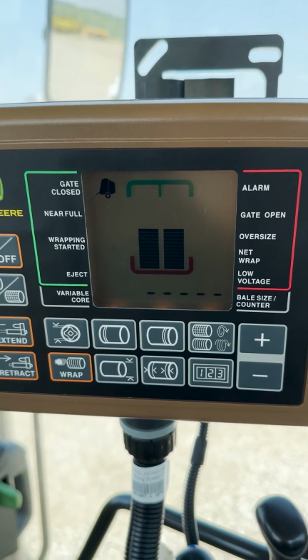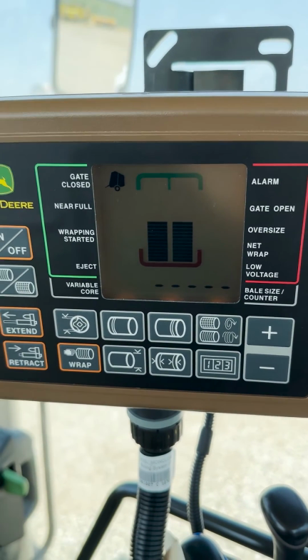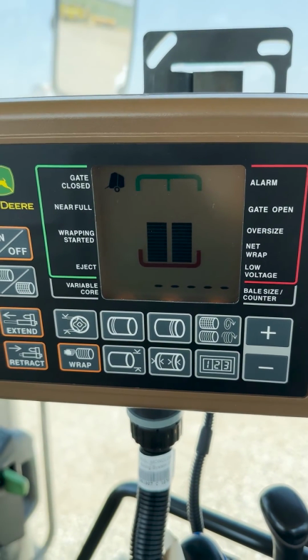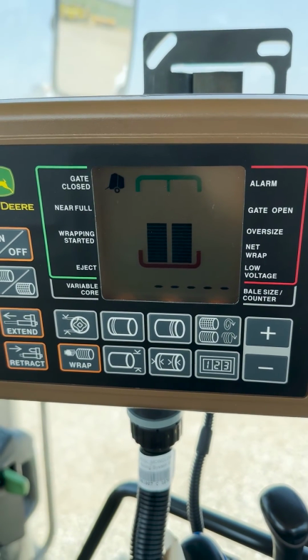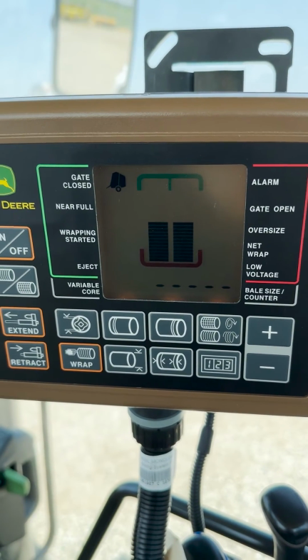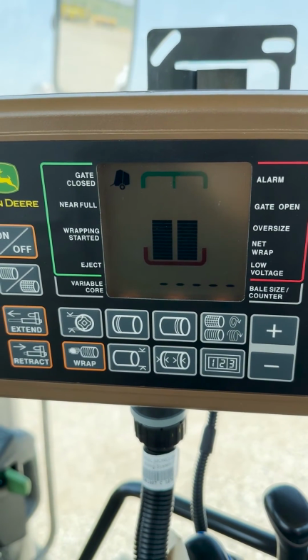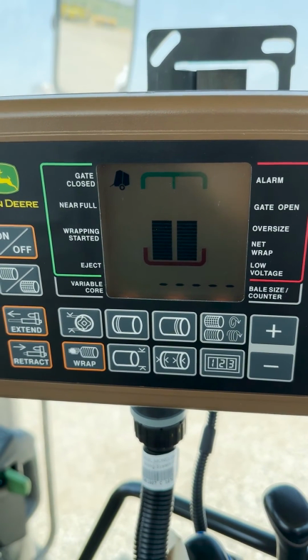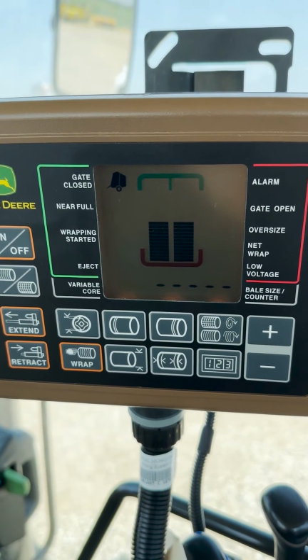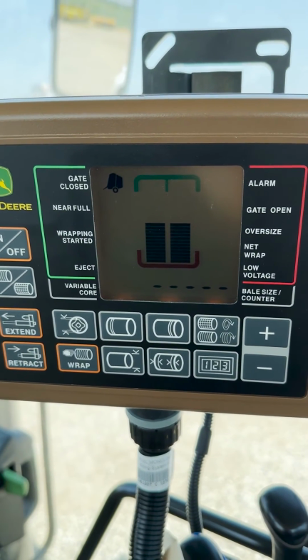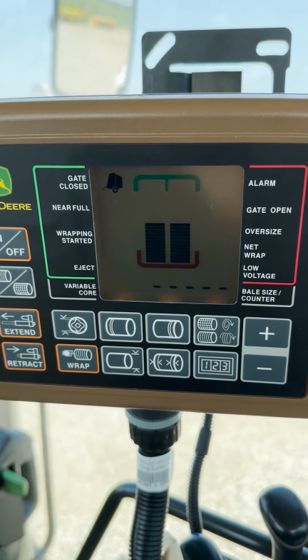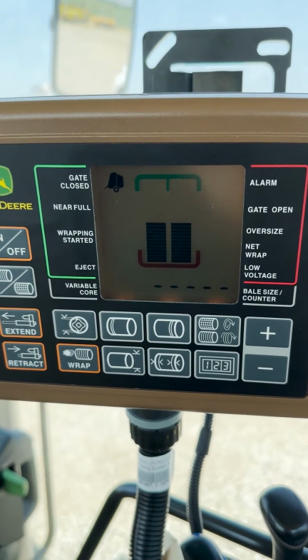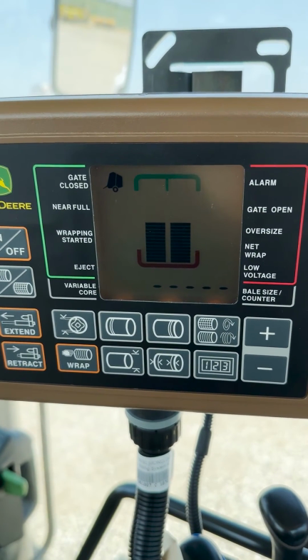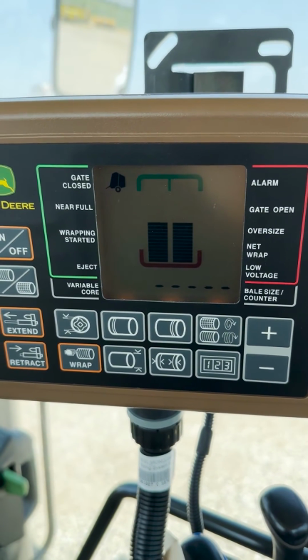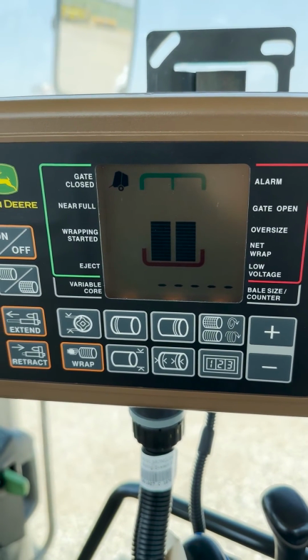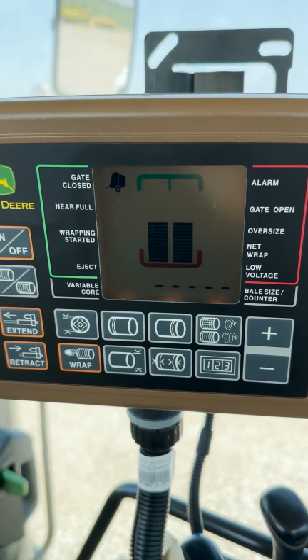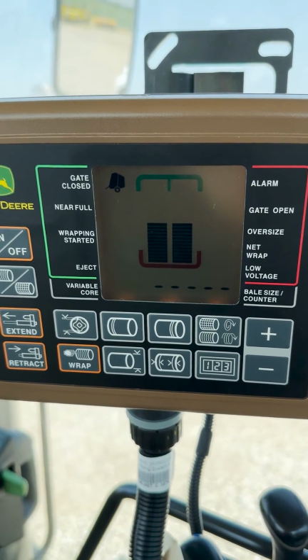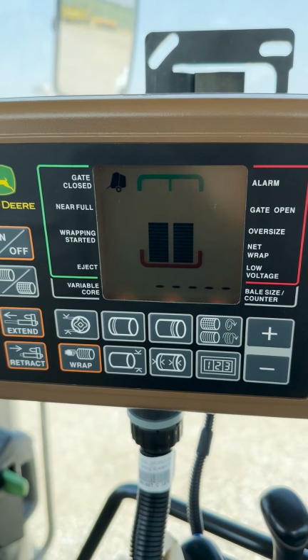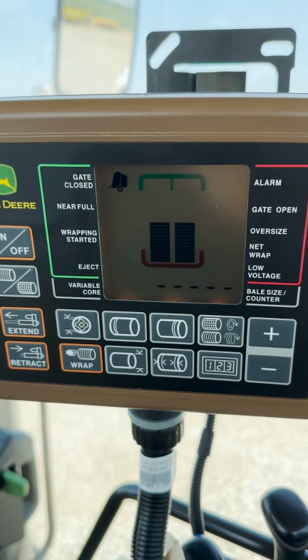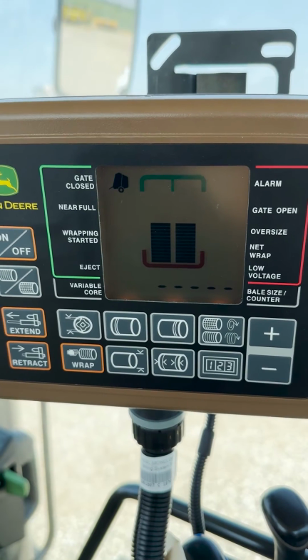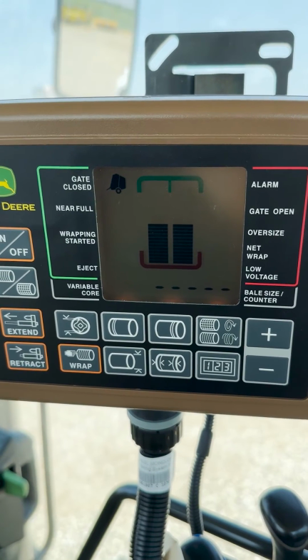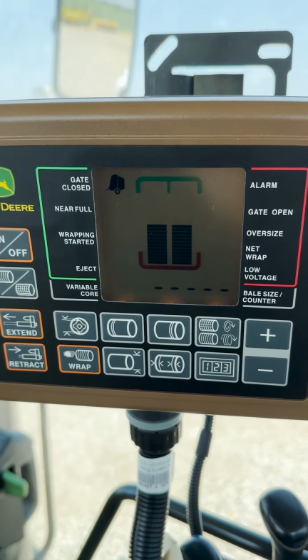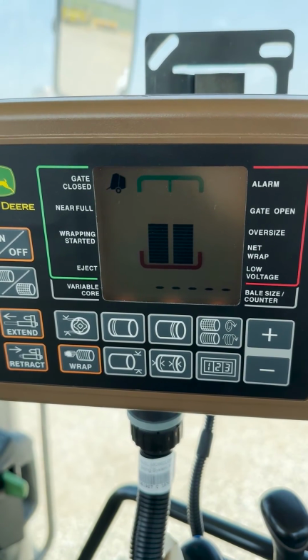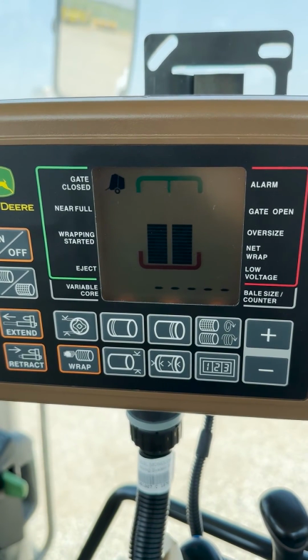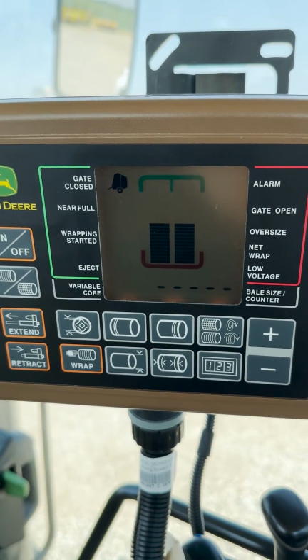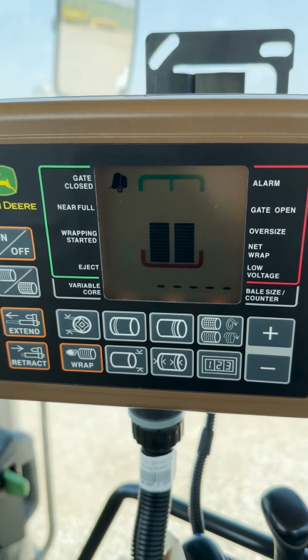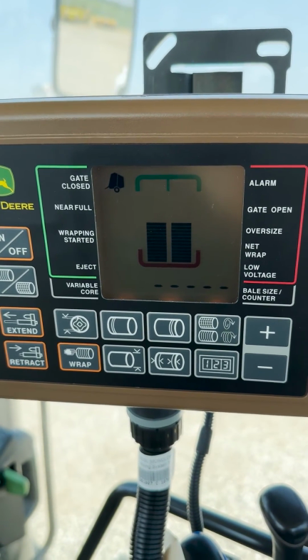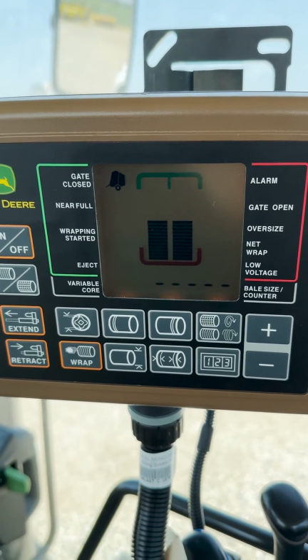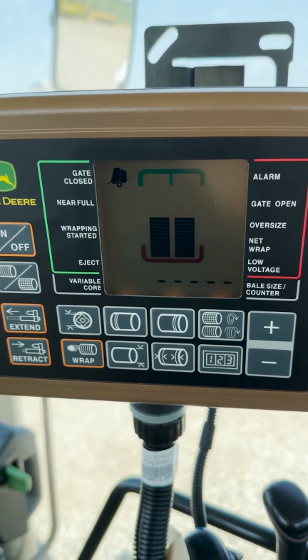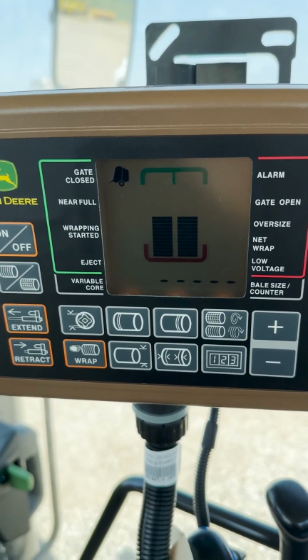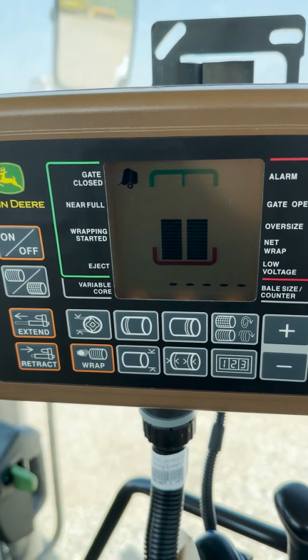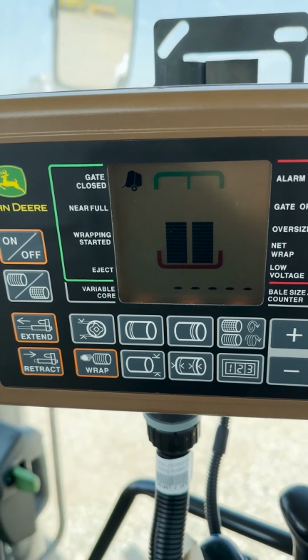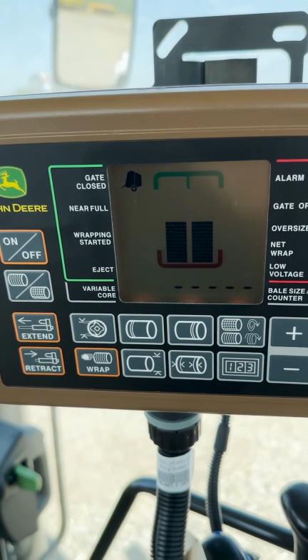That is how you set the near full indicator set point on the BaleTrak Pro or BaleTrak Plus monitors. Thank you for watching.